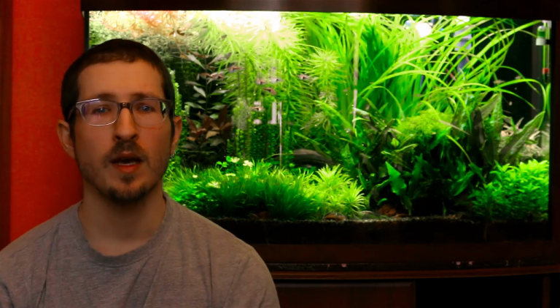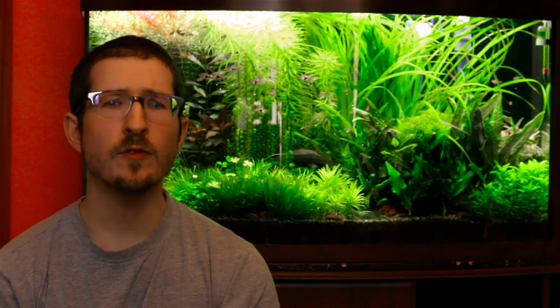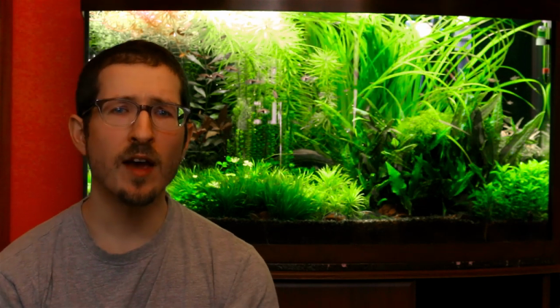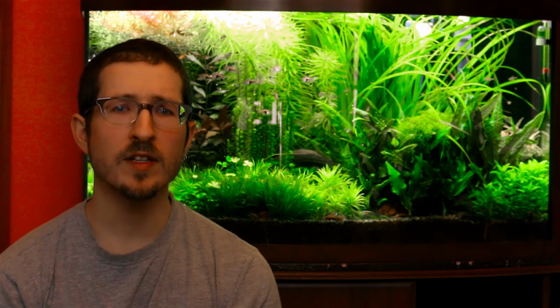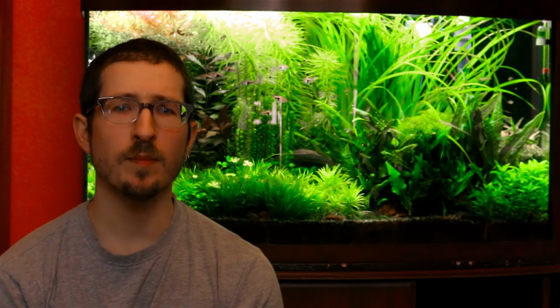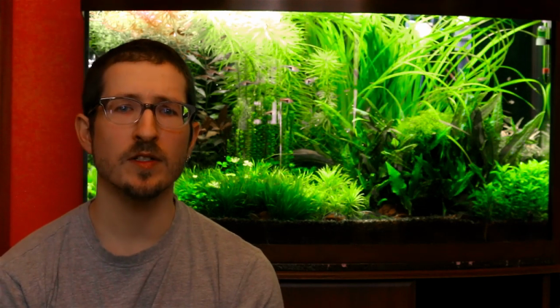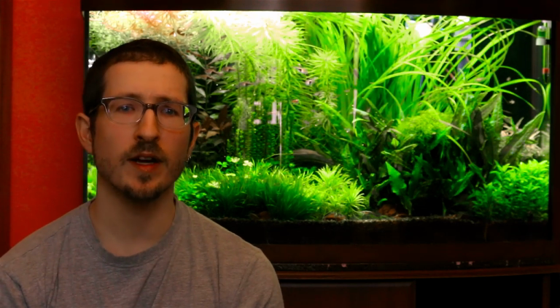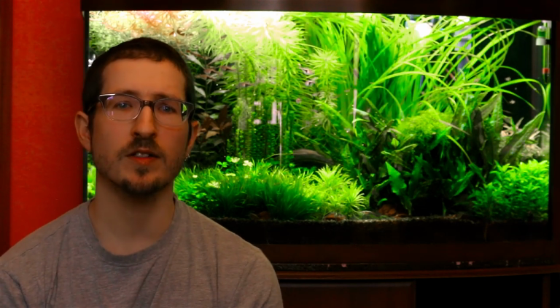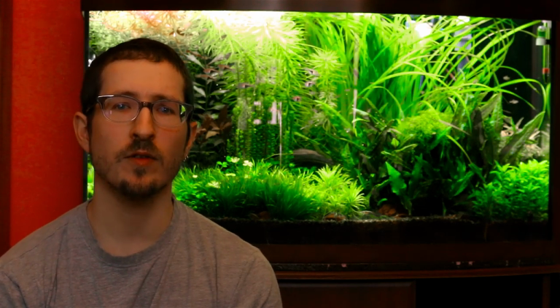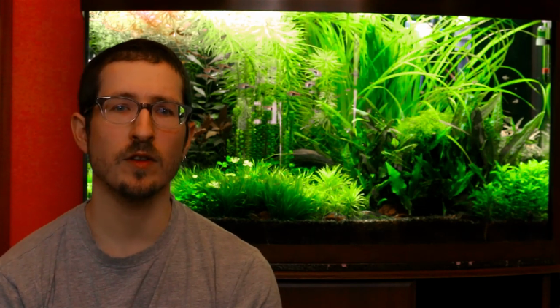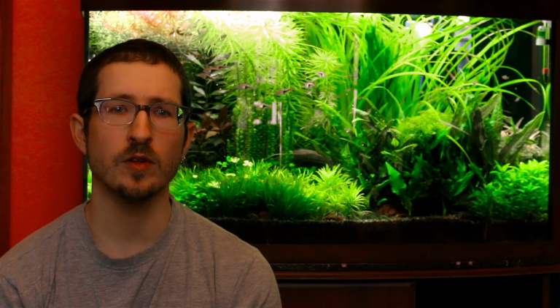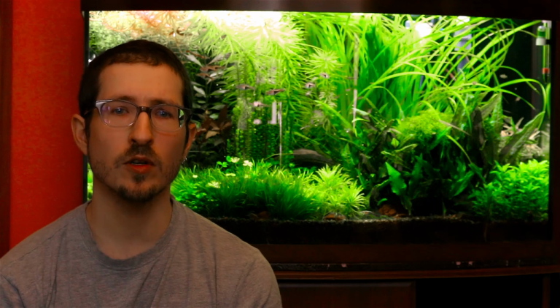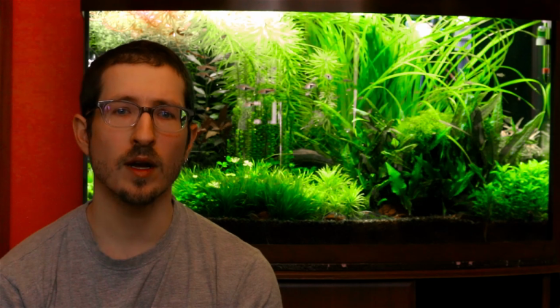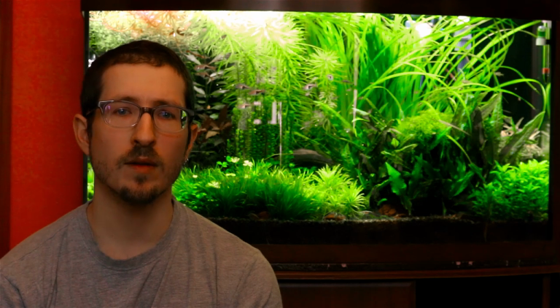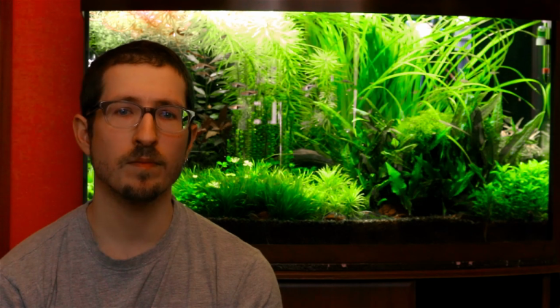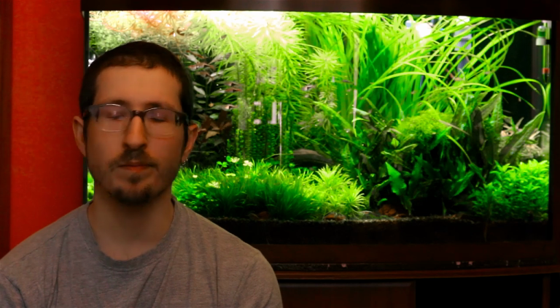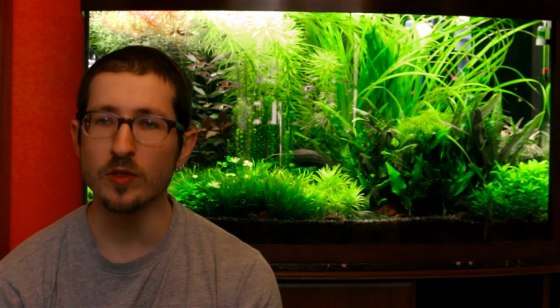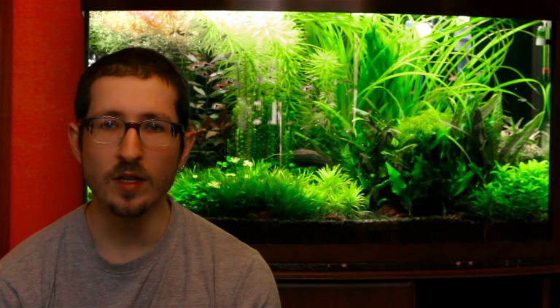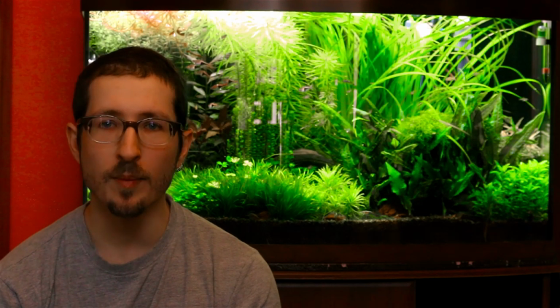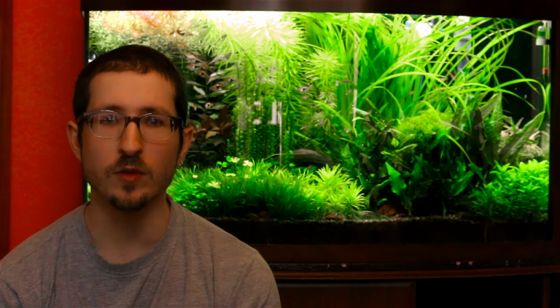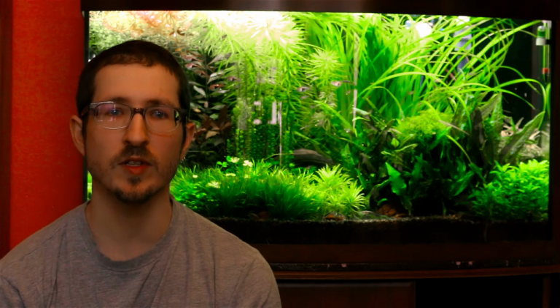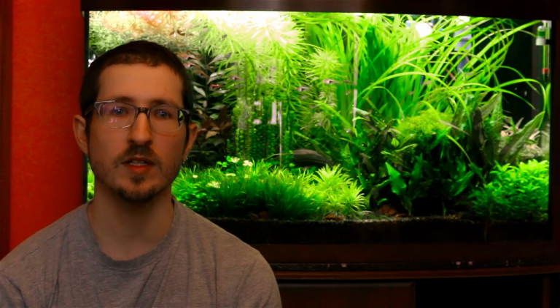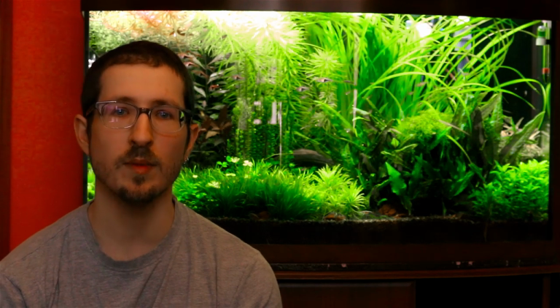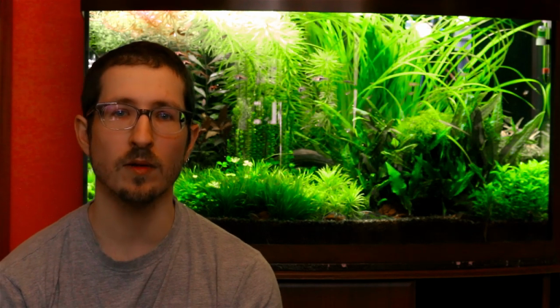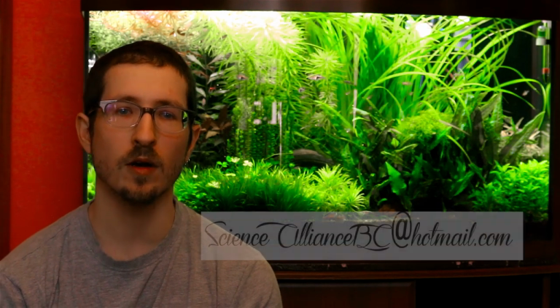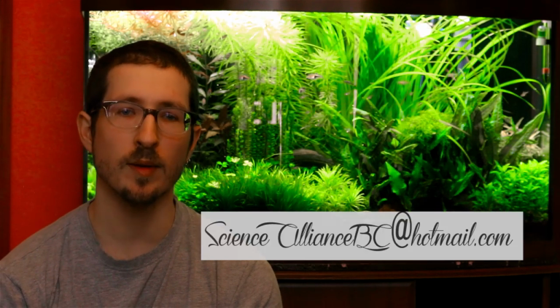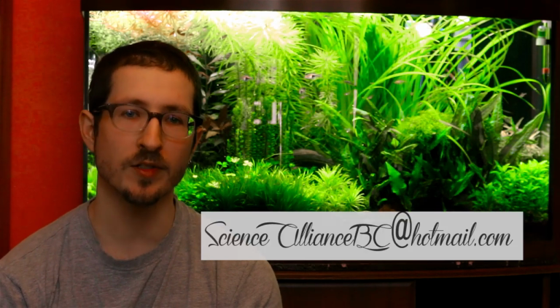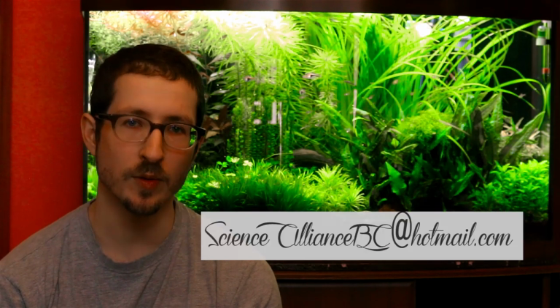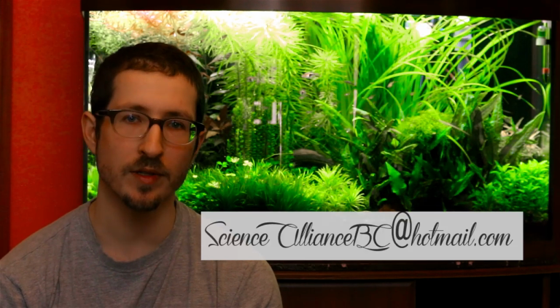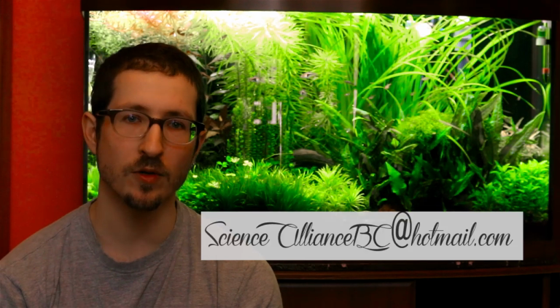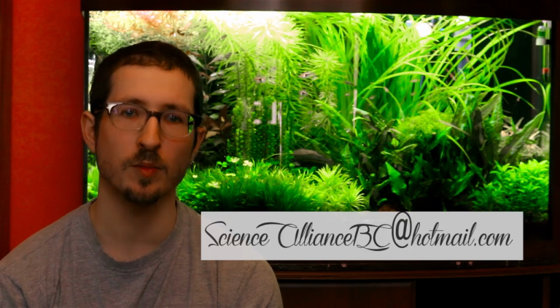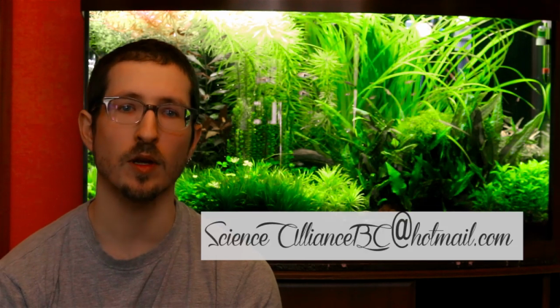And if you have any topics you'd like us to cover in the future, post in the comments or send us an email. Our email is also in the description below.